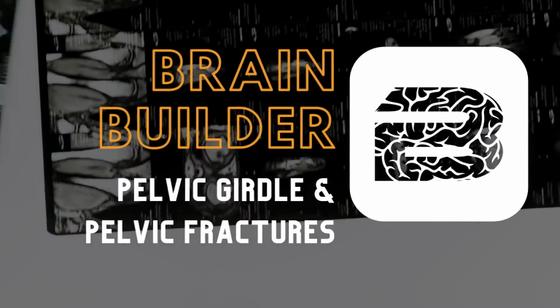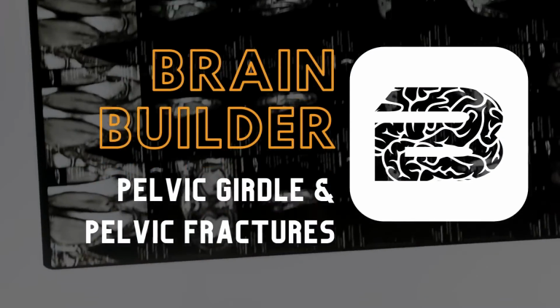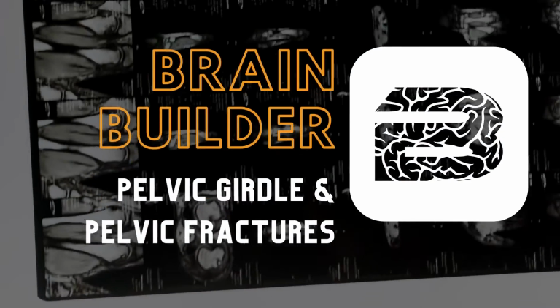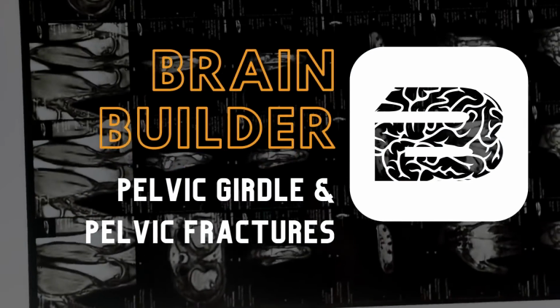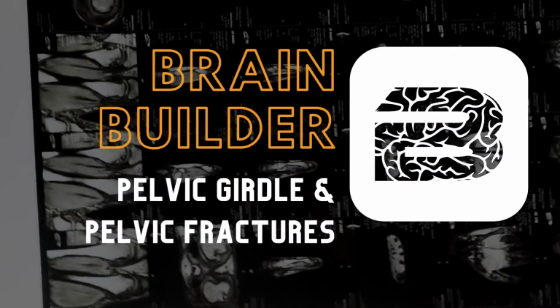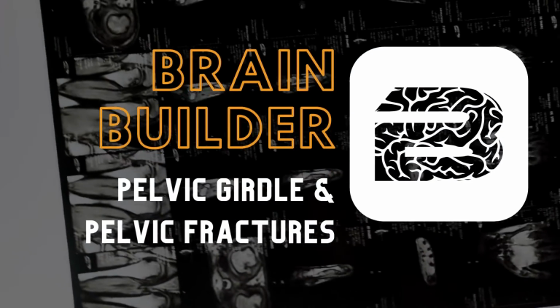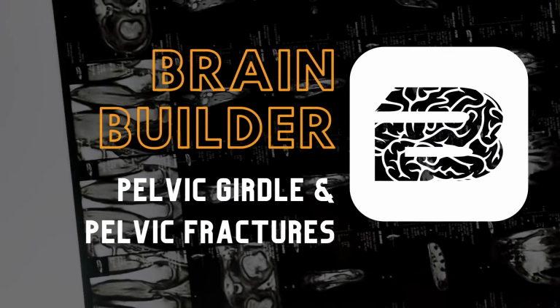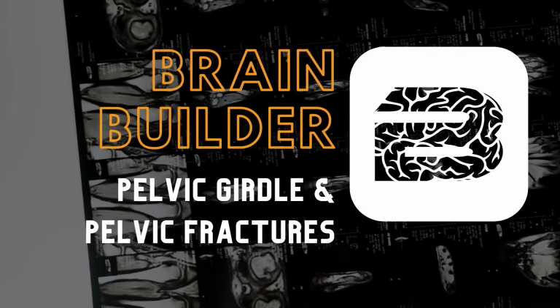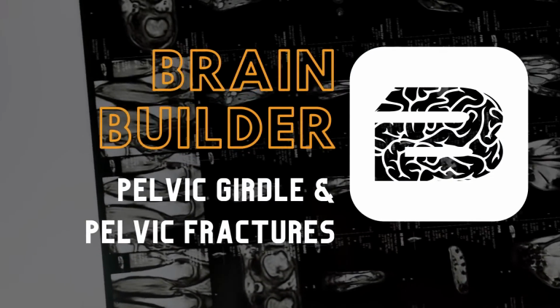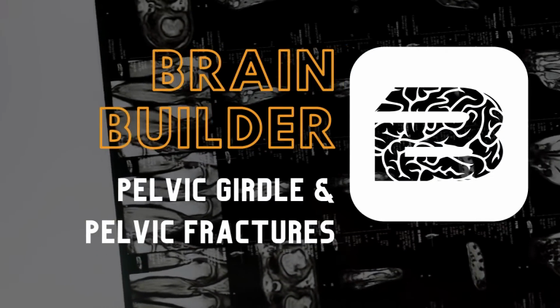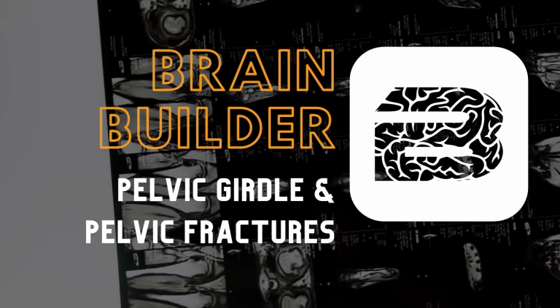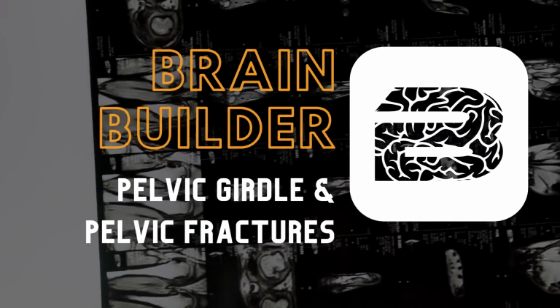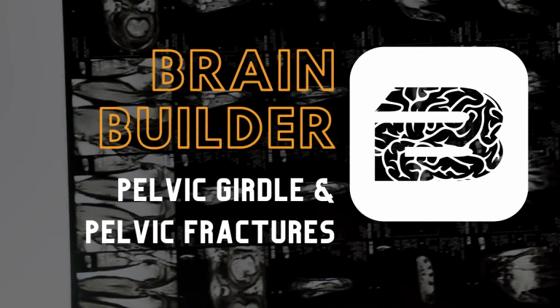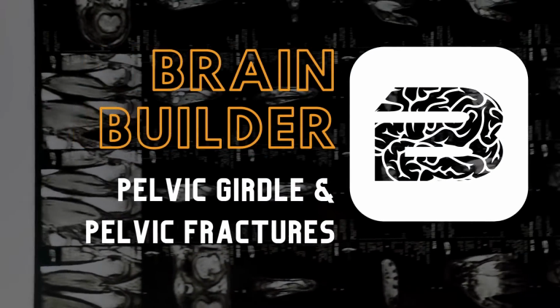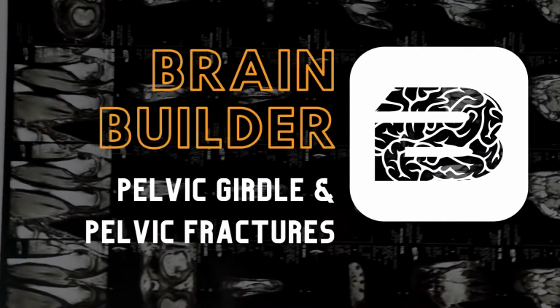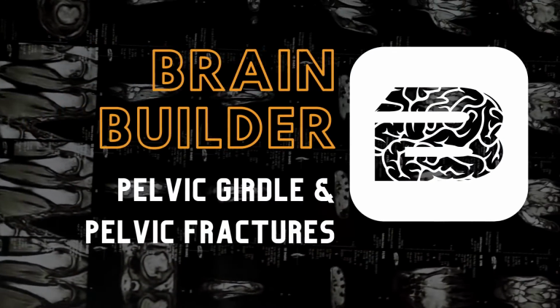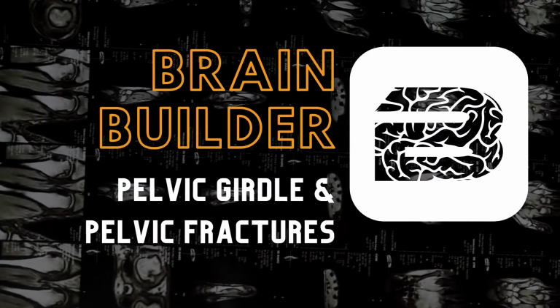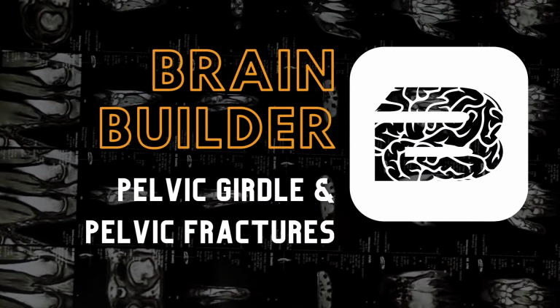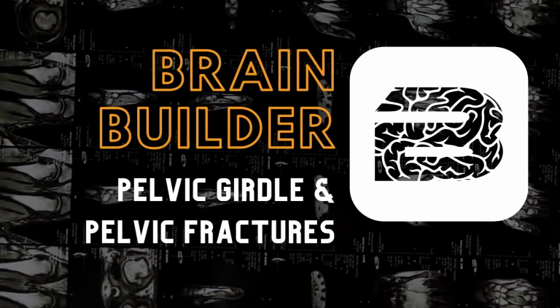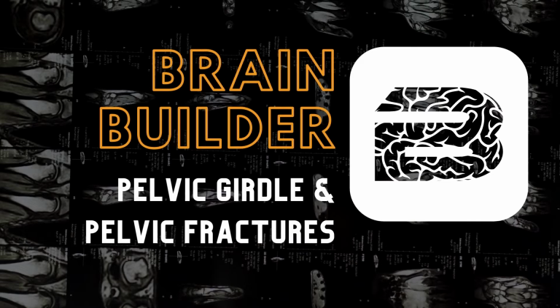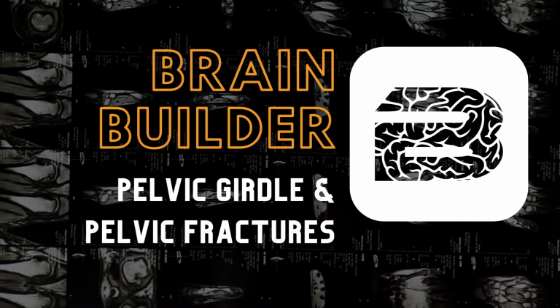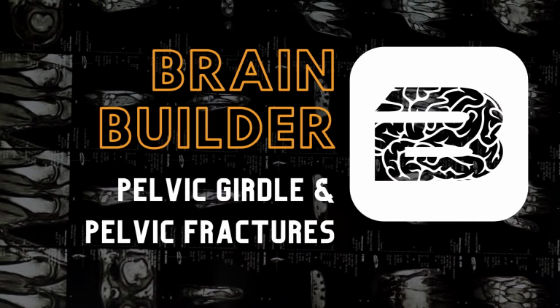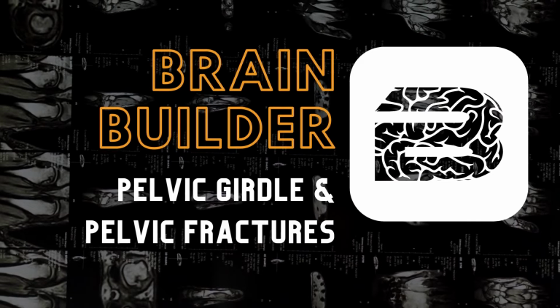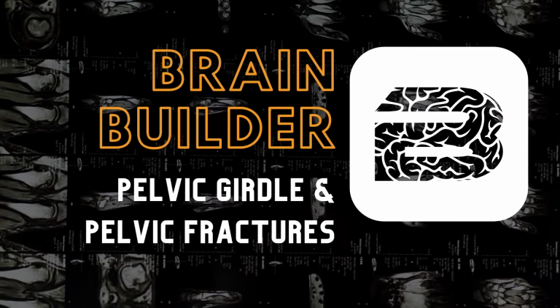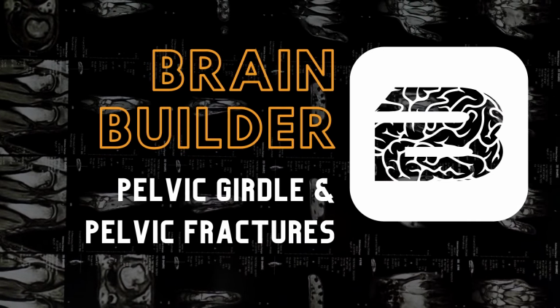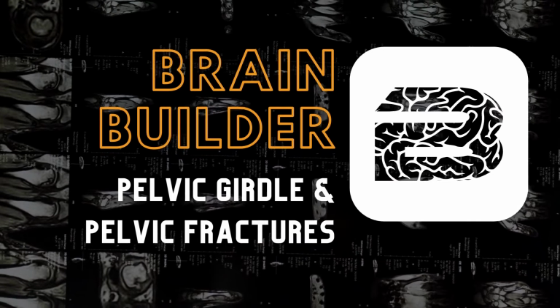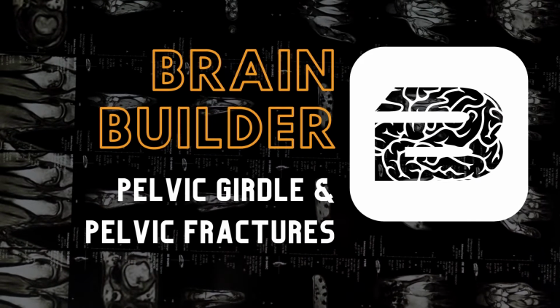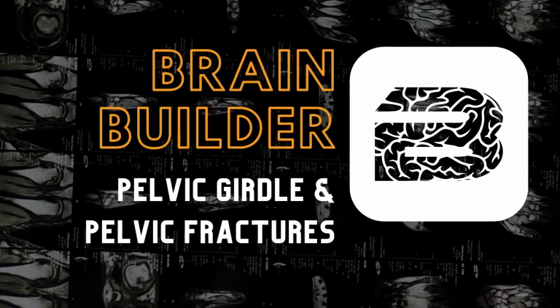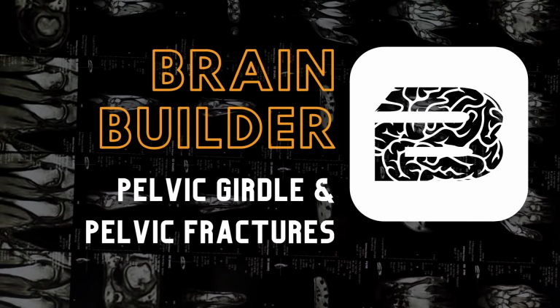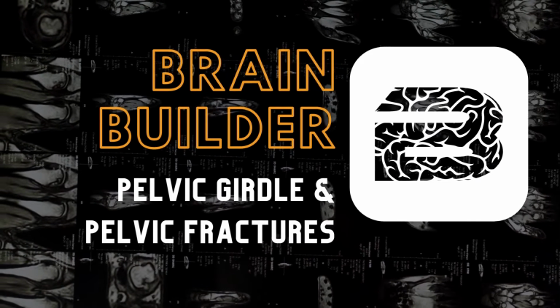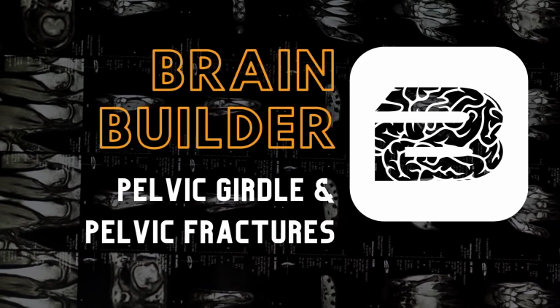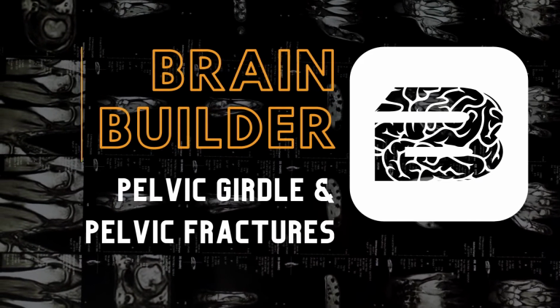Today, we are going to look at a BodyViz Brain Builder about the pelvic girdle and pelvic fractures.